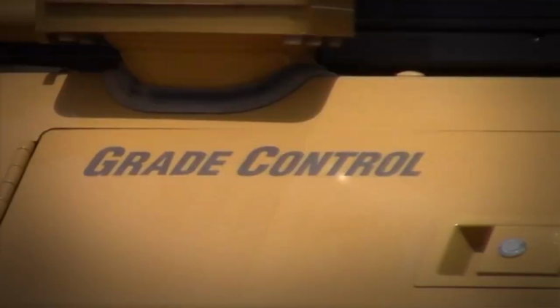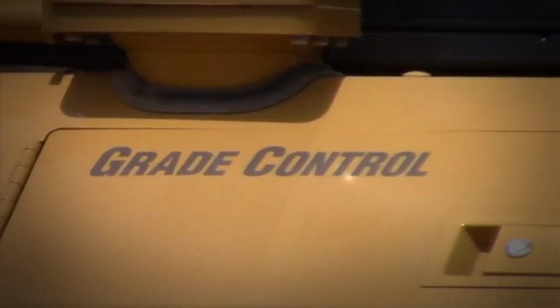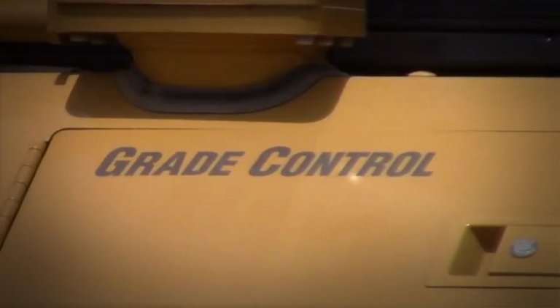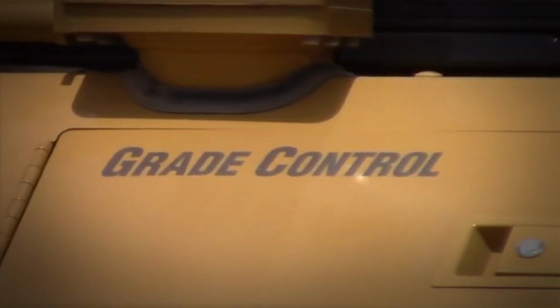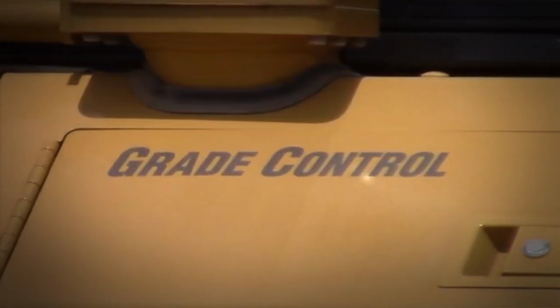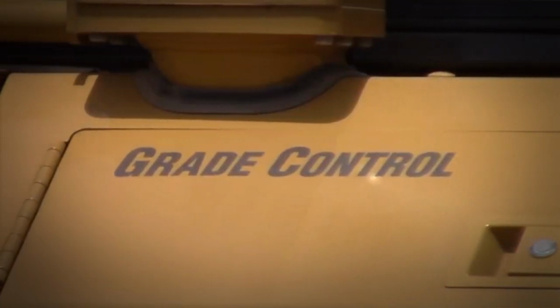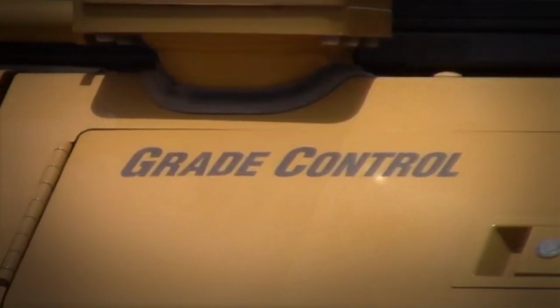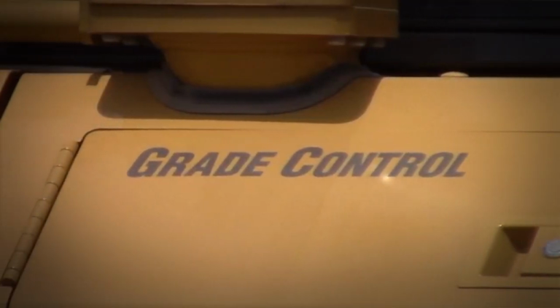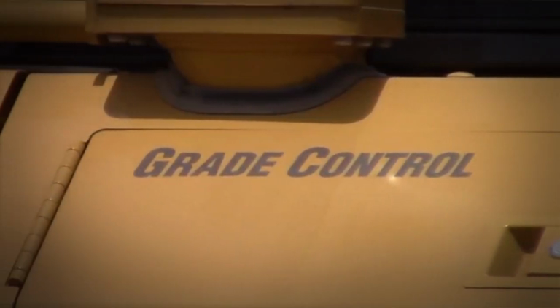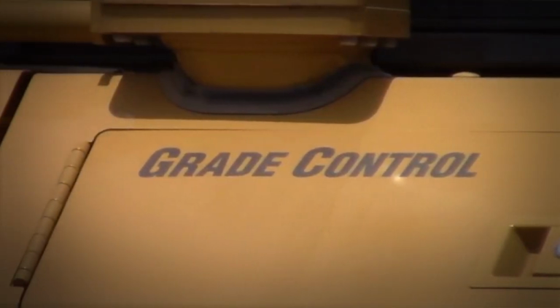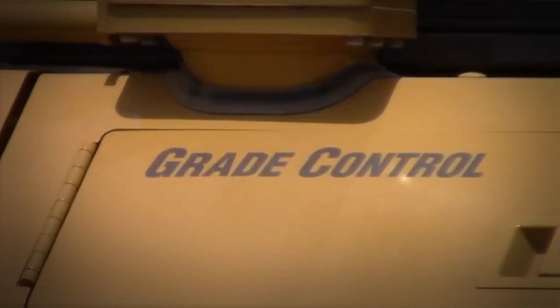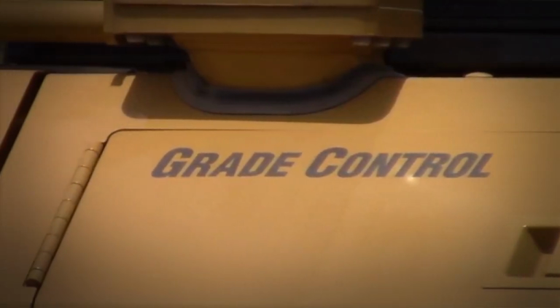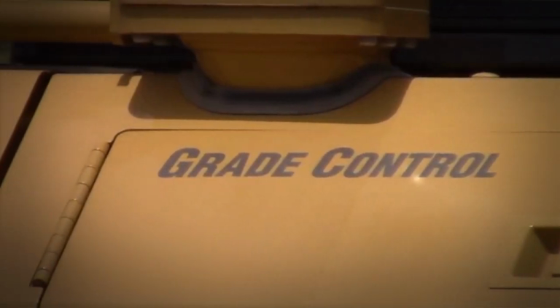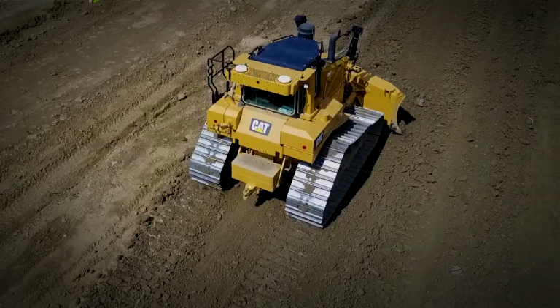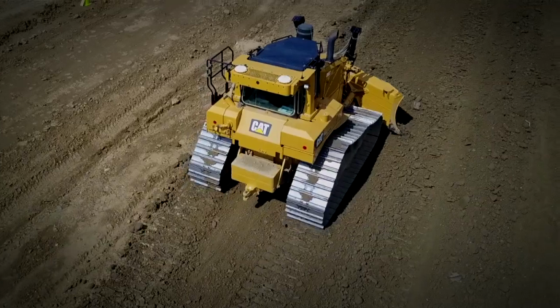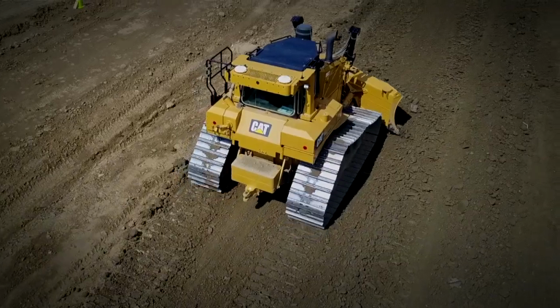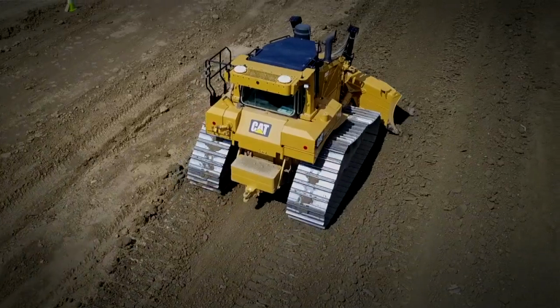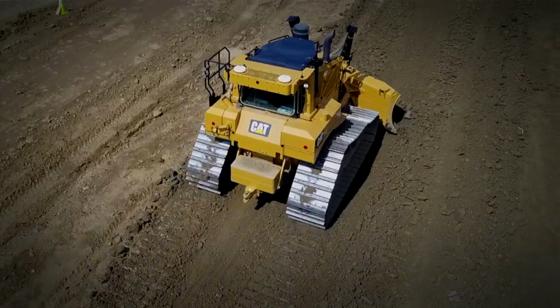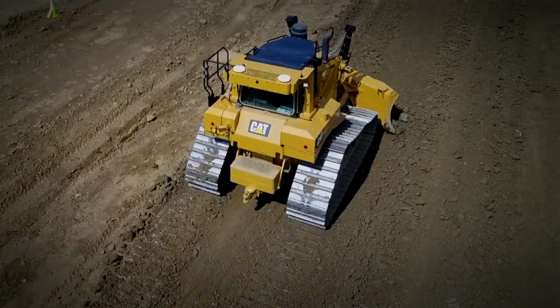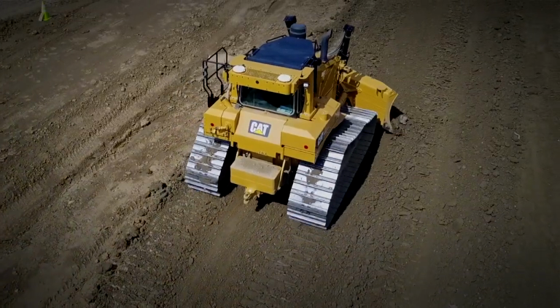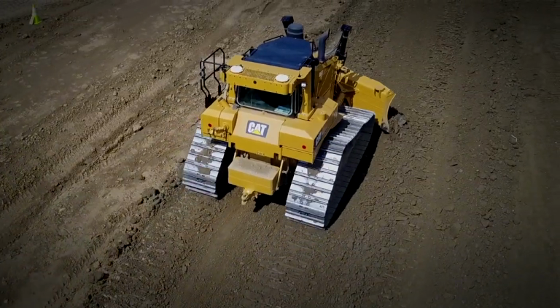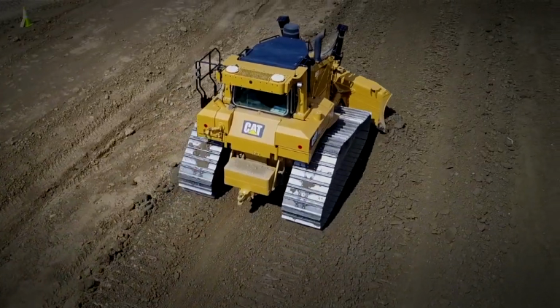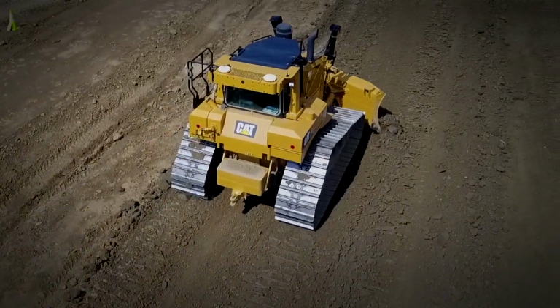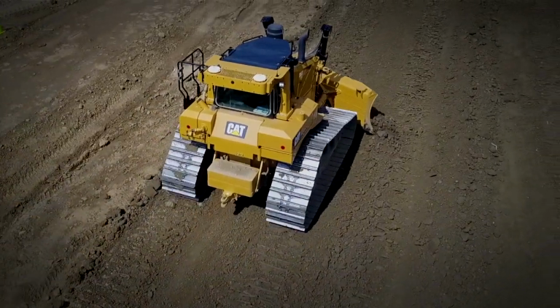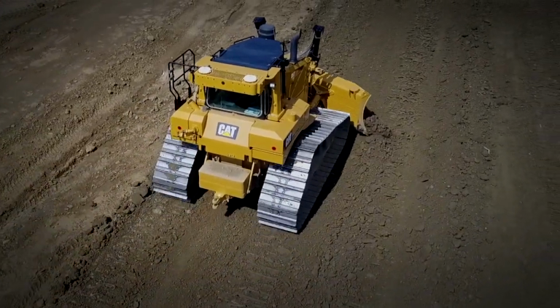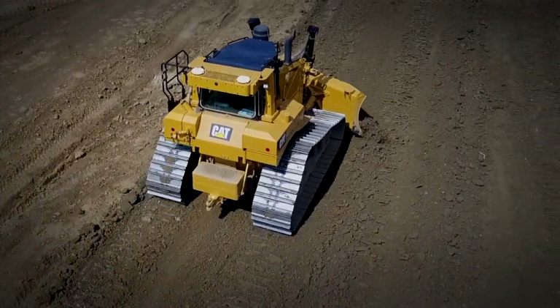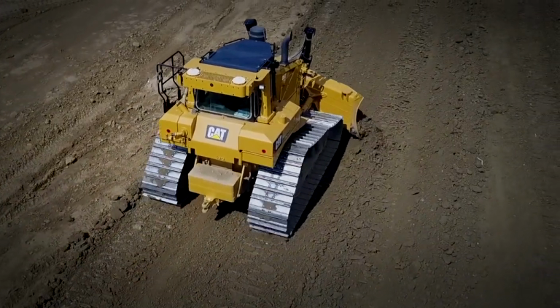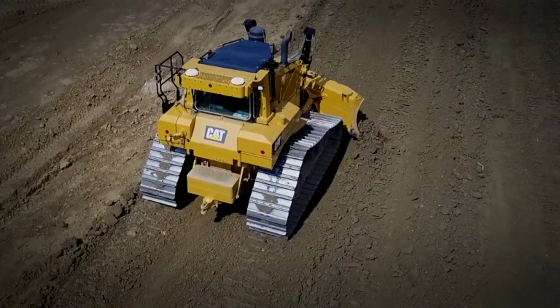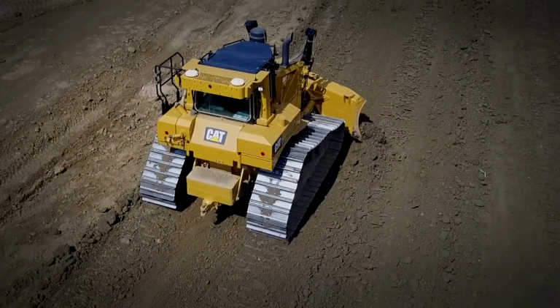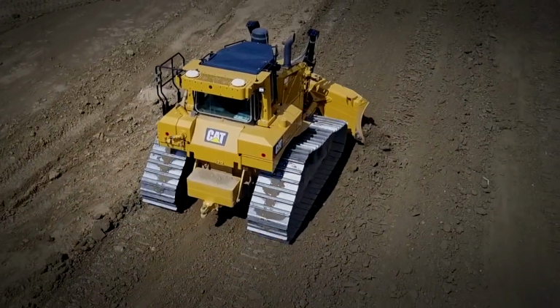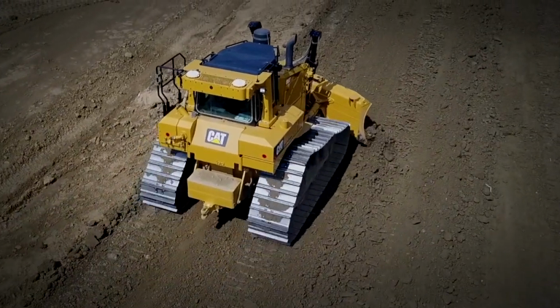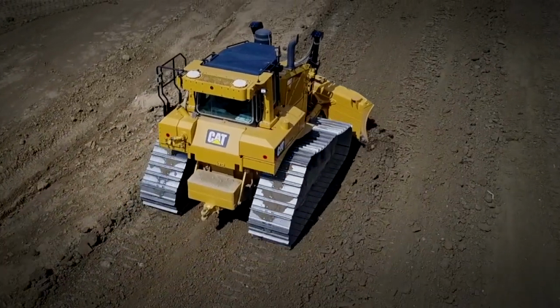Your Cat Dozer Pro. Helping you get the most from your Cat Dozers. Thanks for watching.